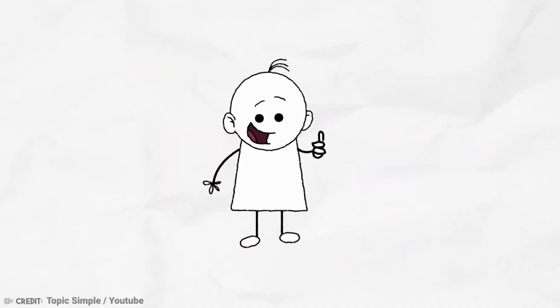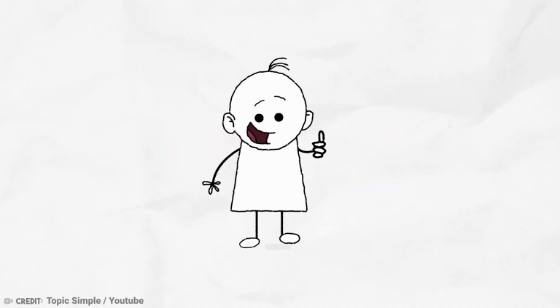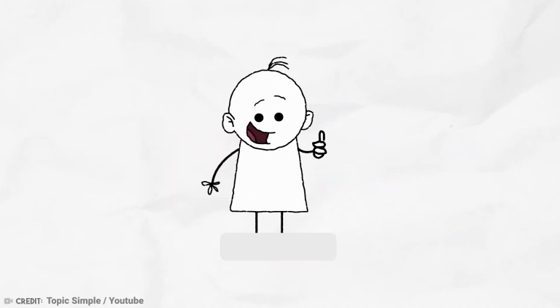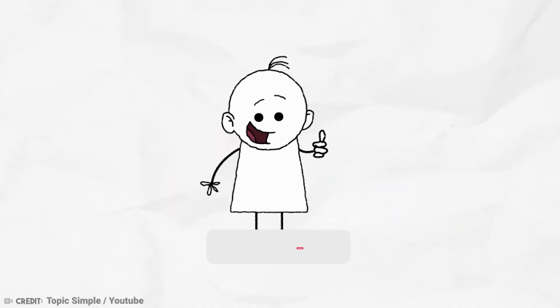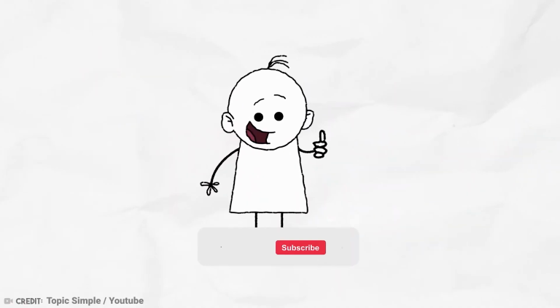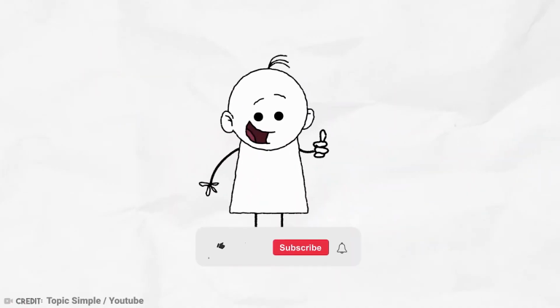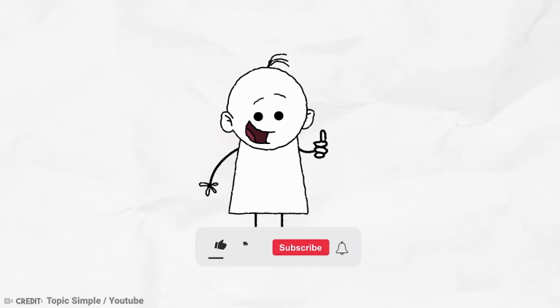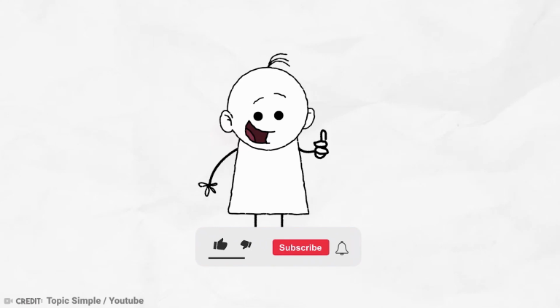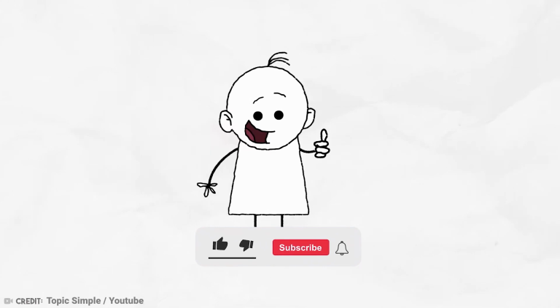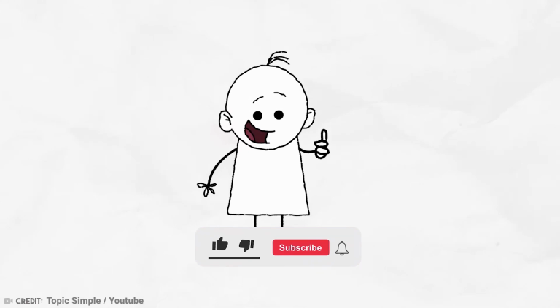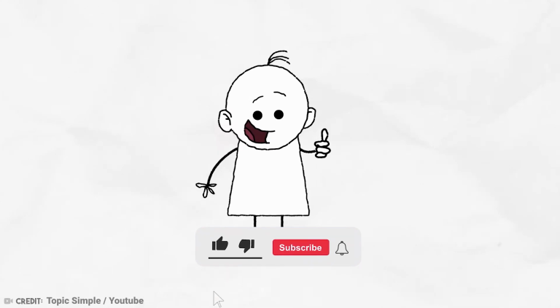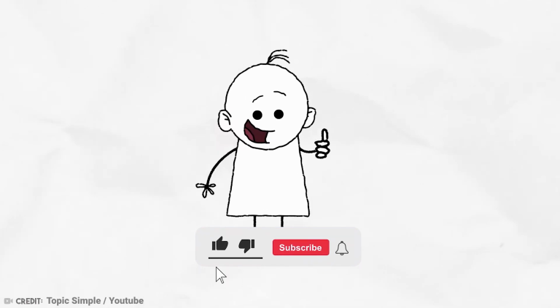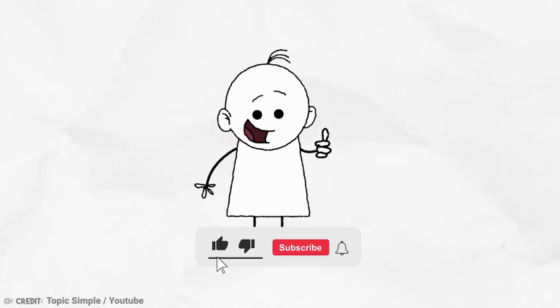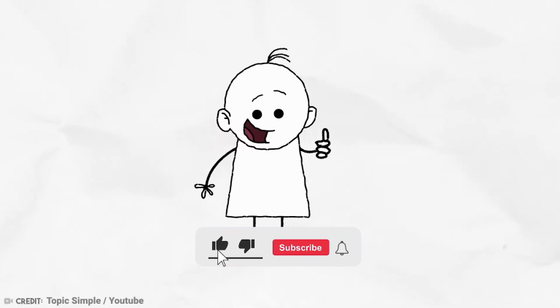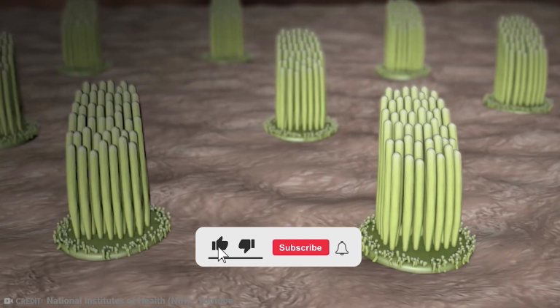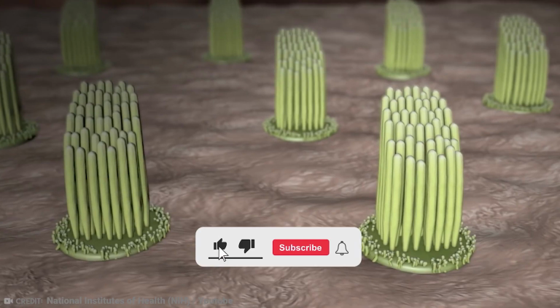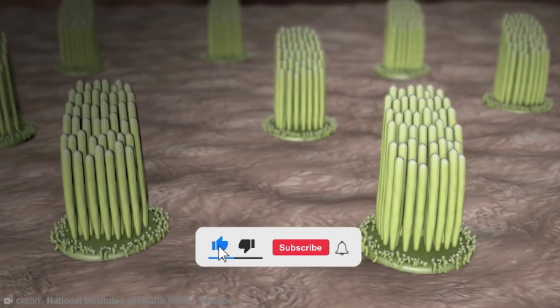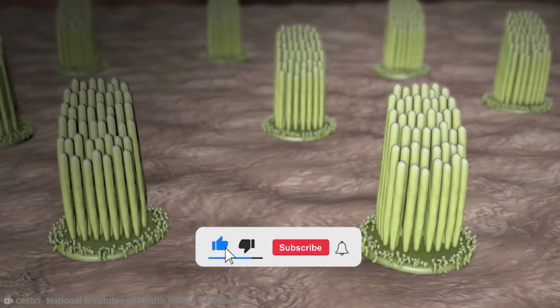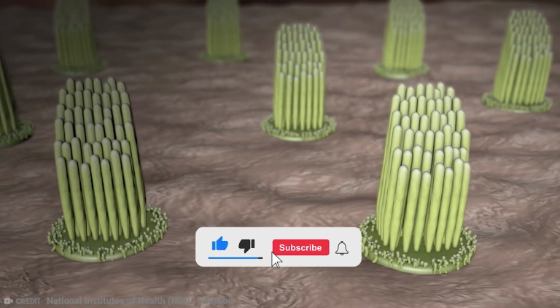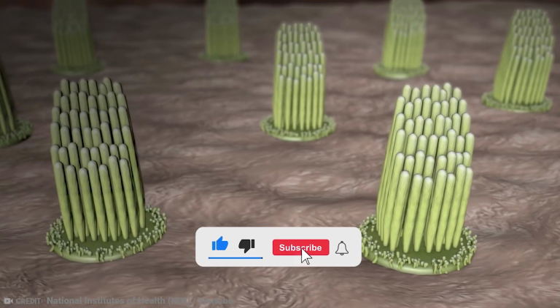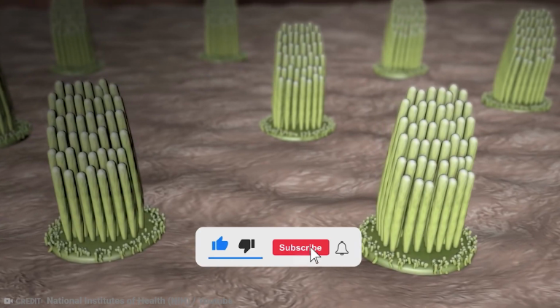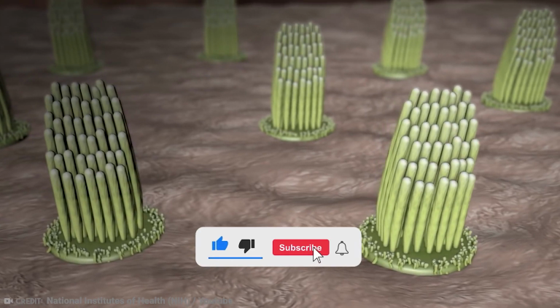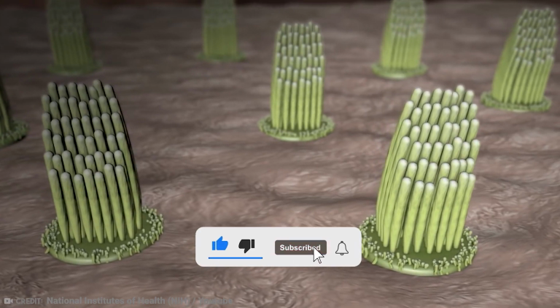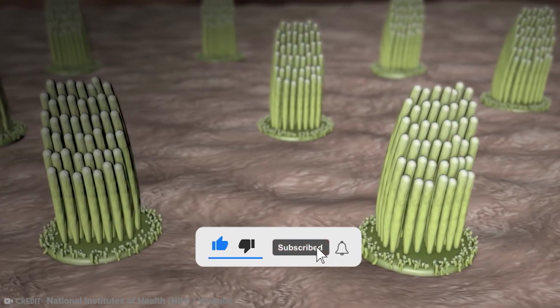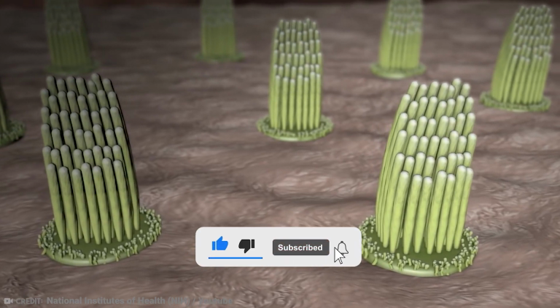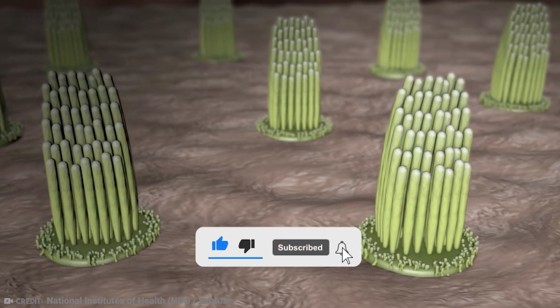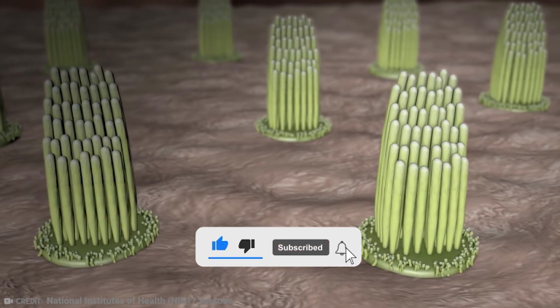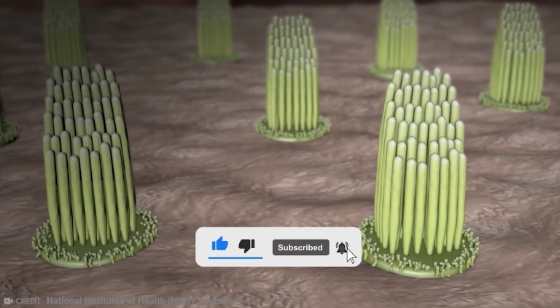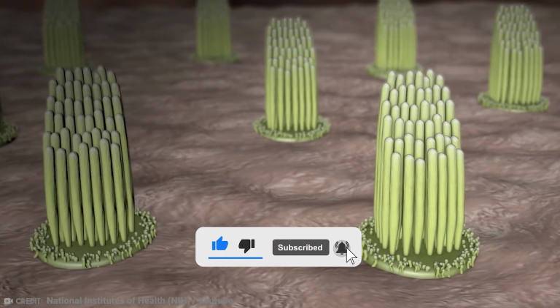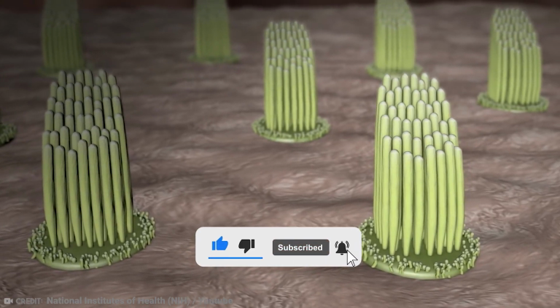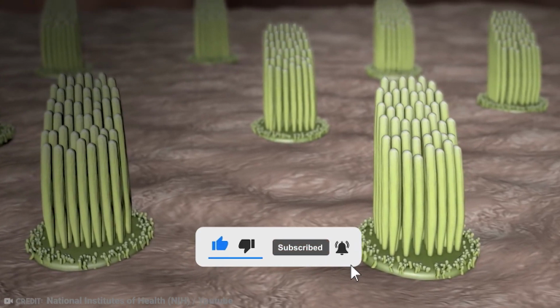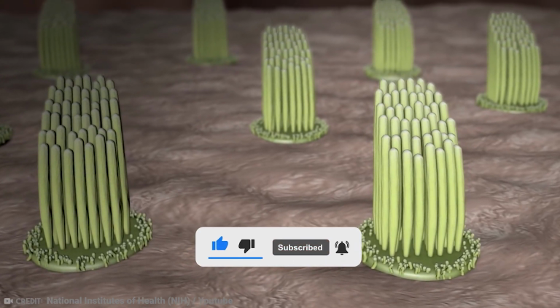If you liked this video, please hit the like button and consider subscribing to our channel. See you in the next video!